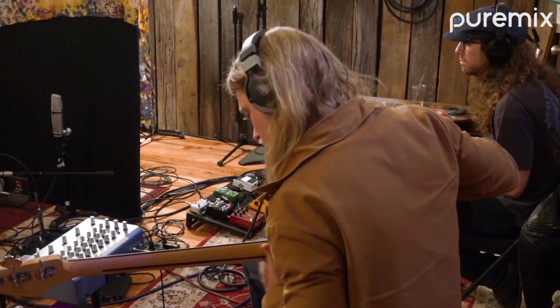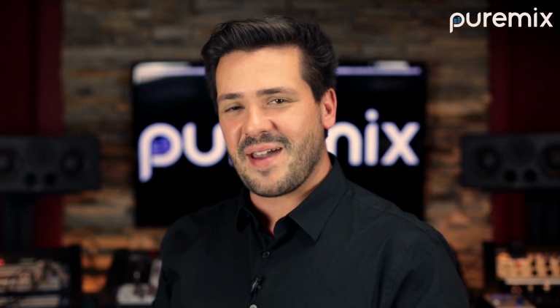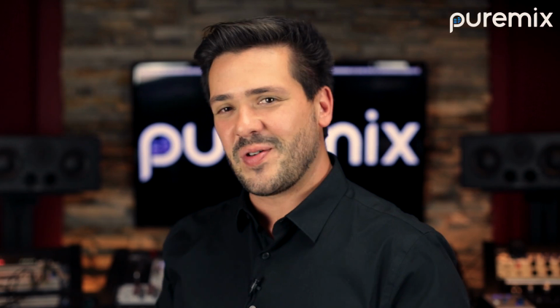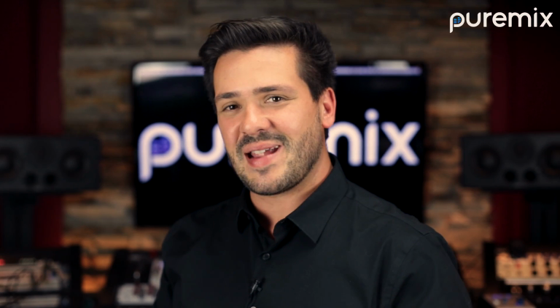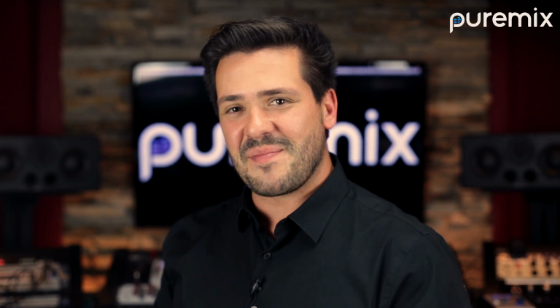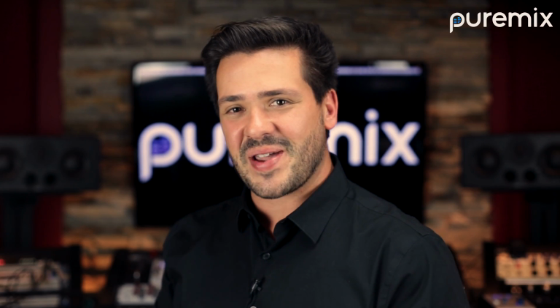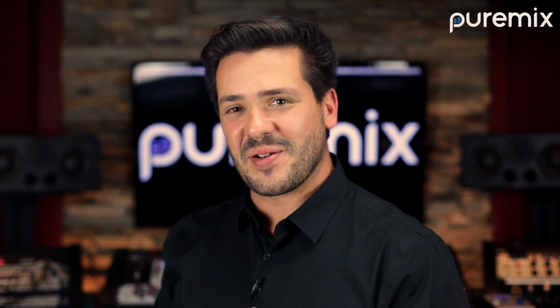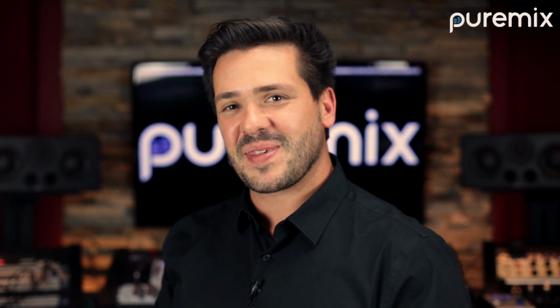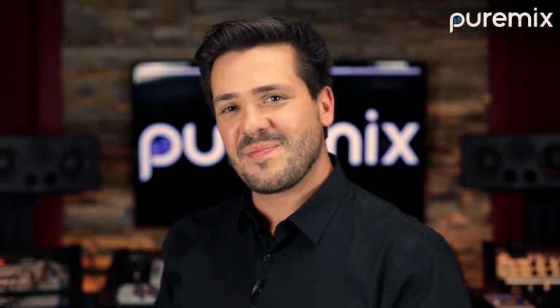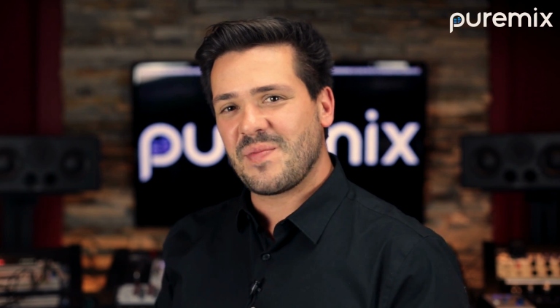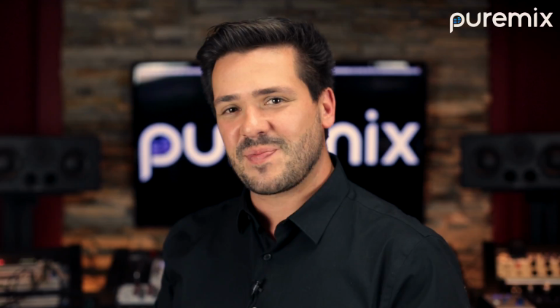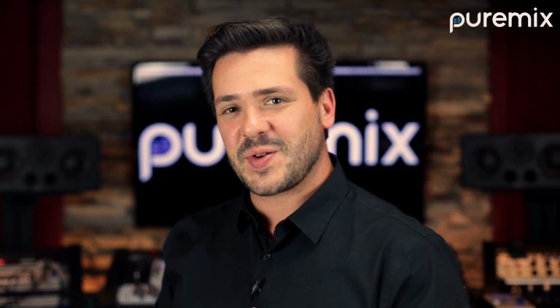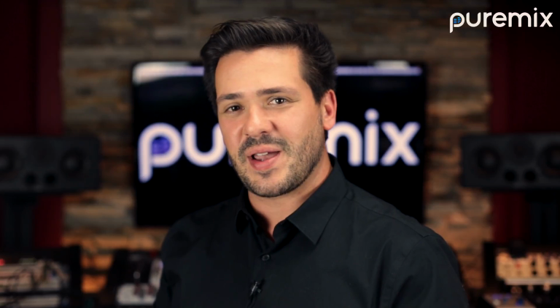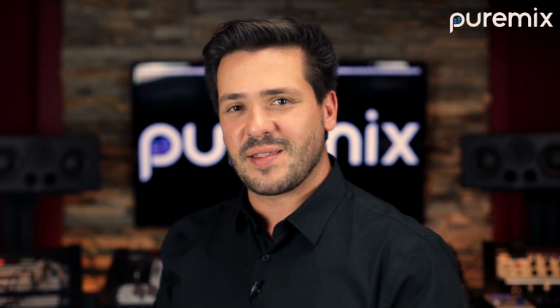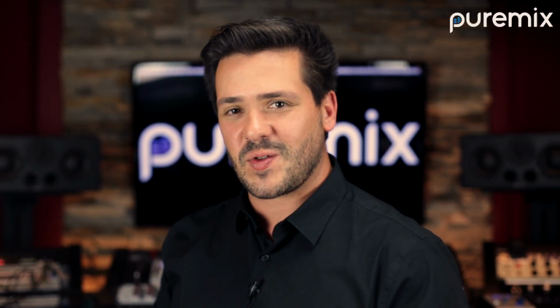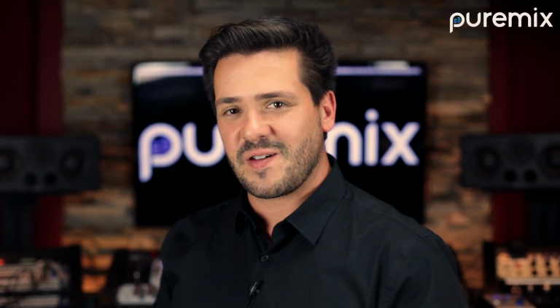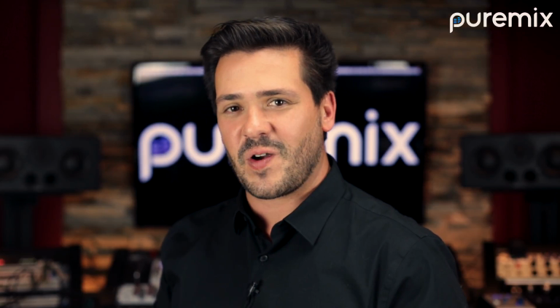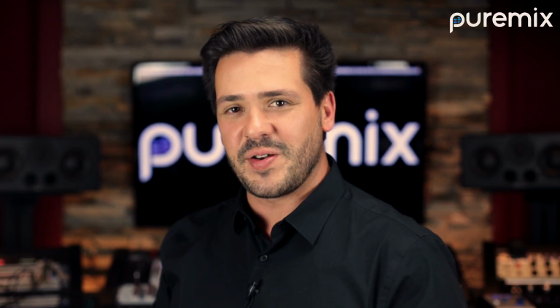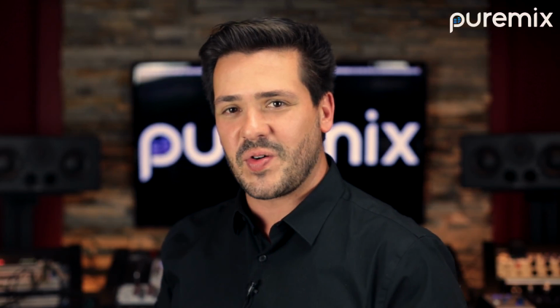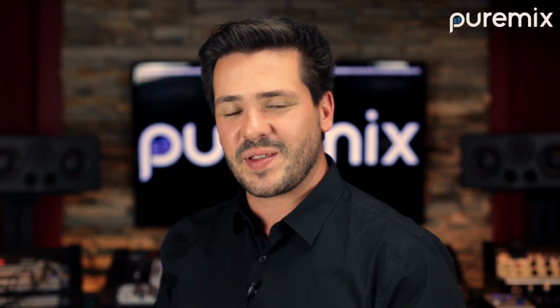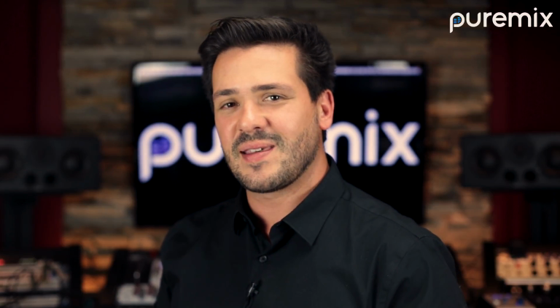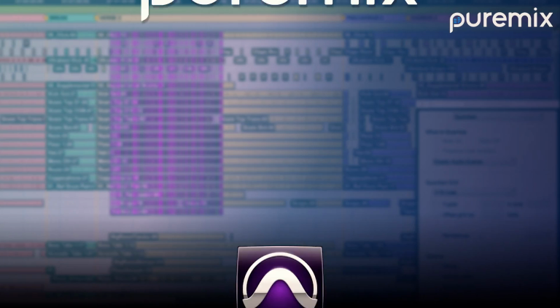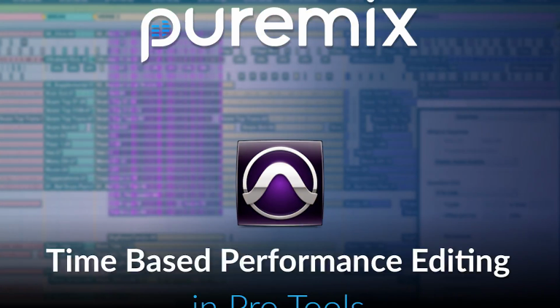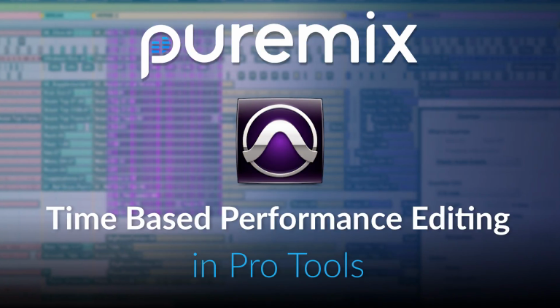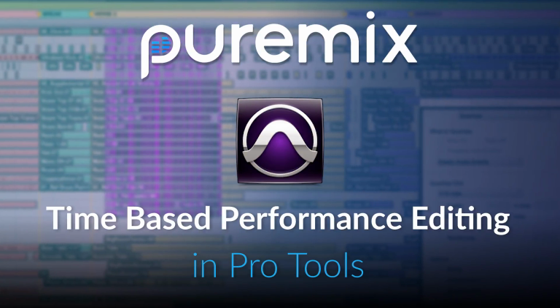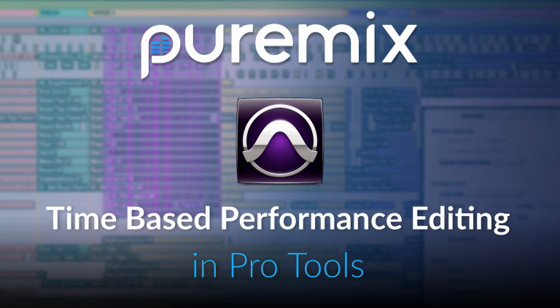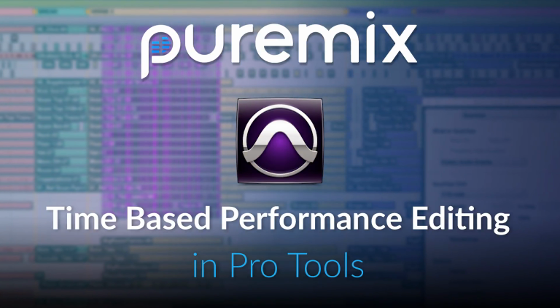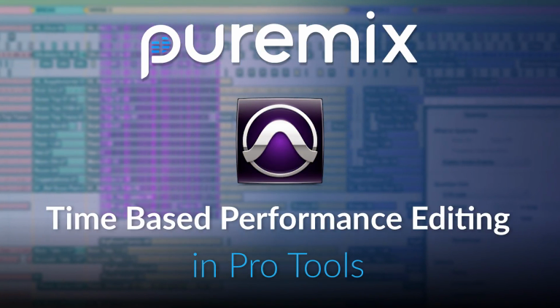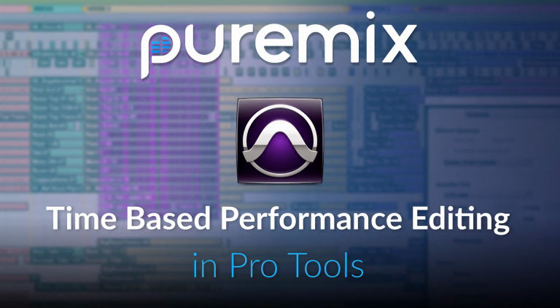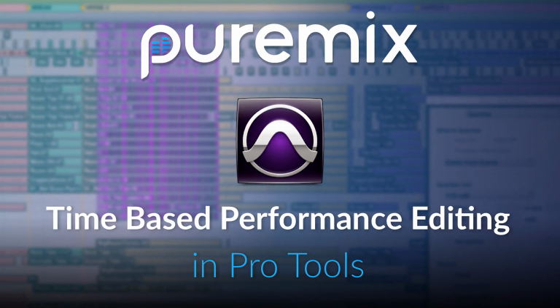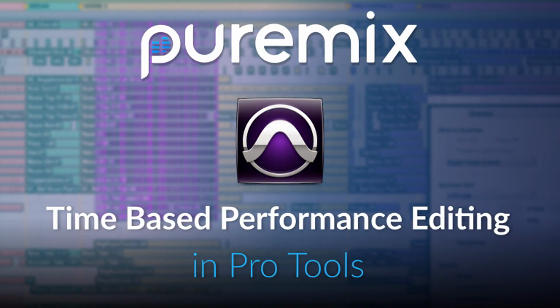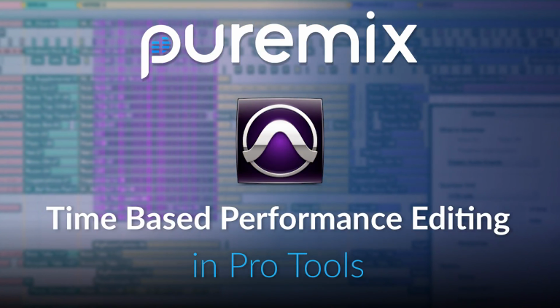Hey everyone, I'm Mark Abrams, PureMix mentor and instructor for our new course, Time-Based Performance Editing in Pro Tools.